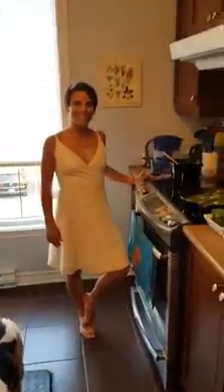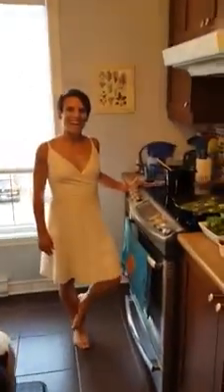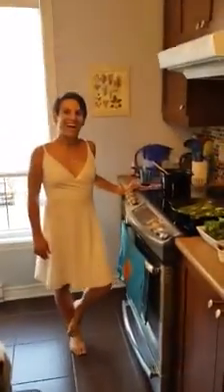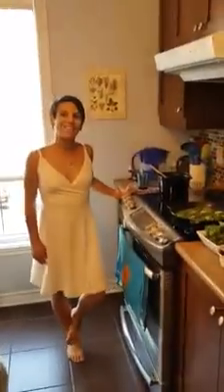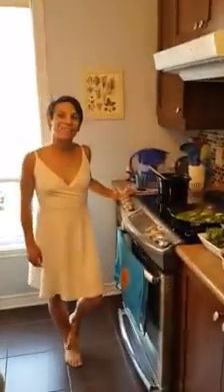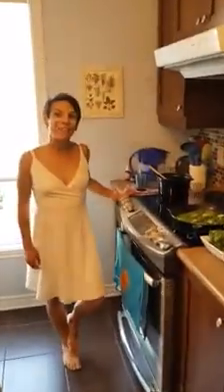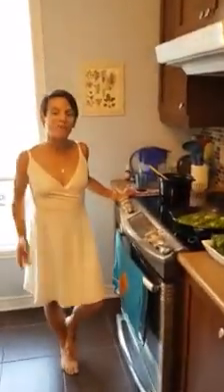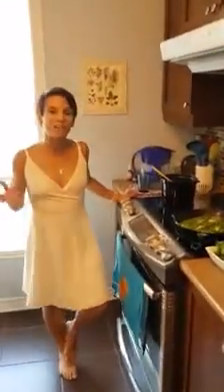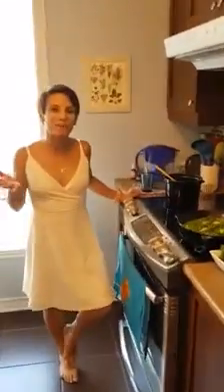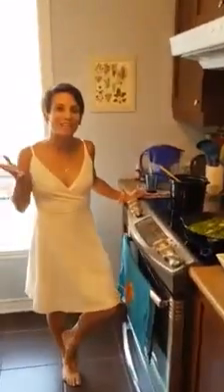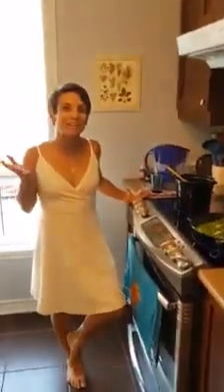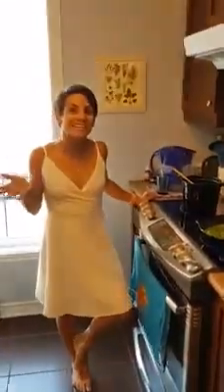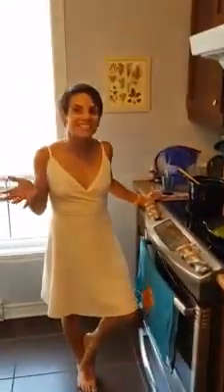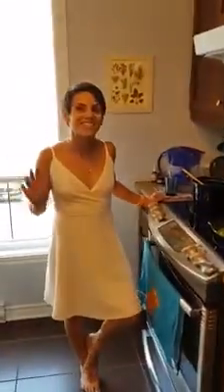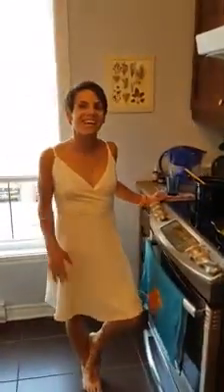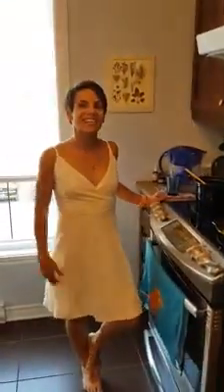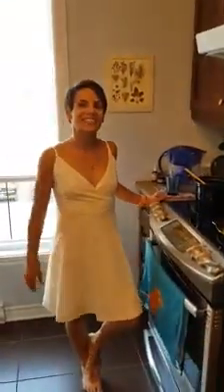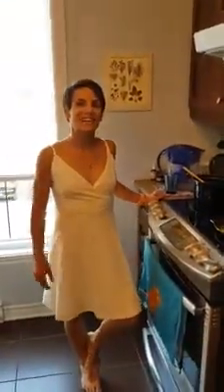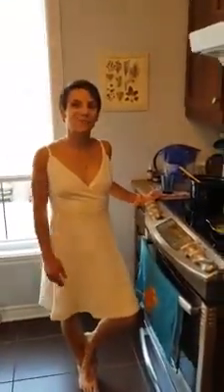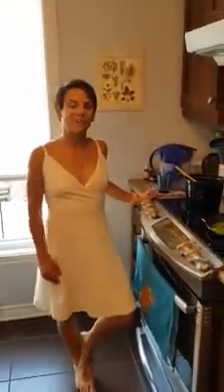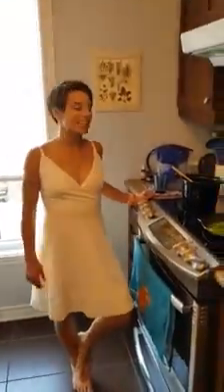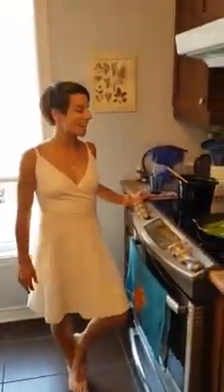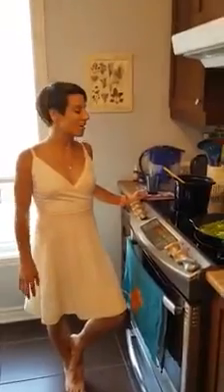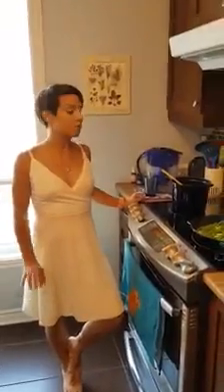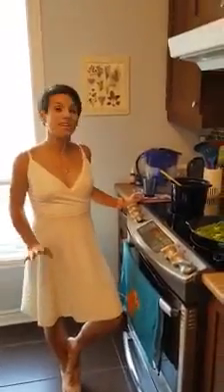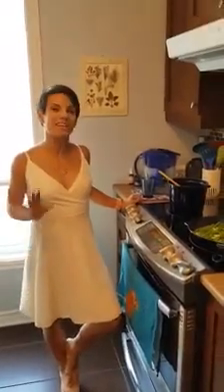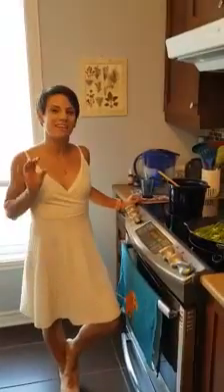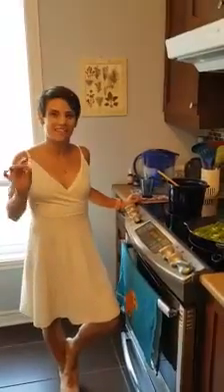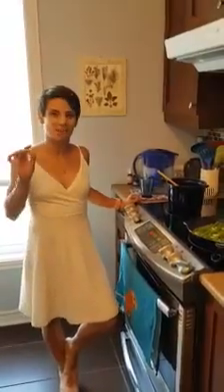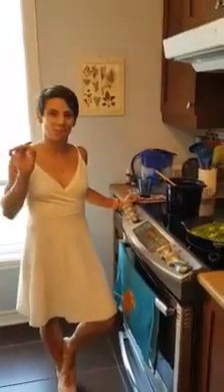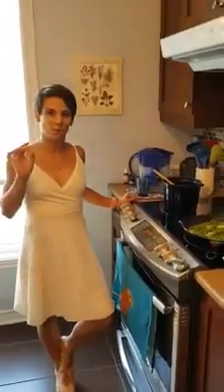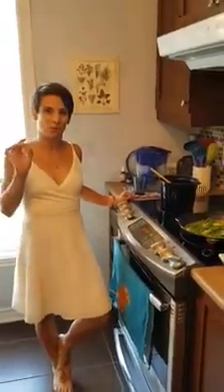Hi everyone, welcome back to my kitchen. Today we're making a green quinoa bowl.